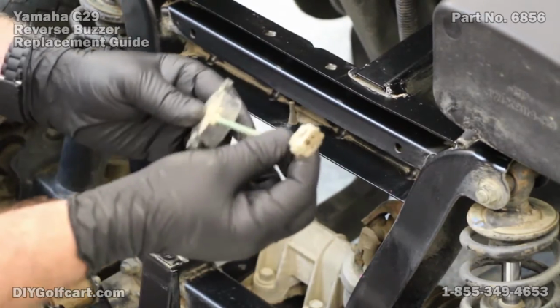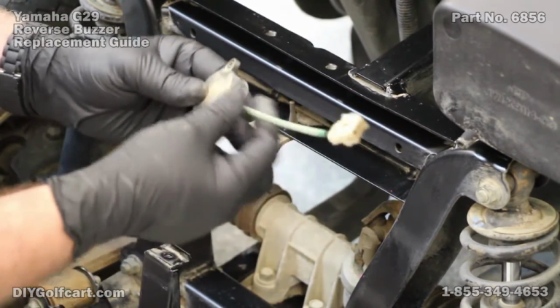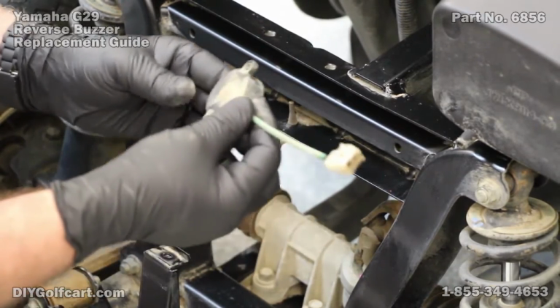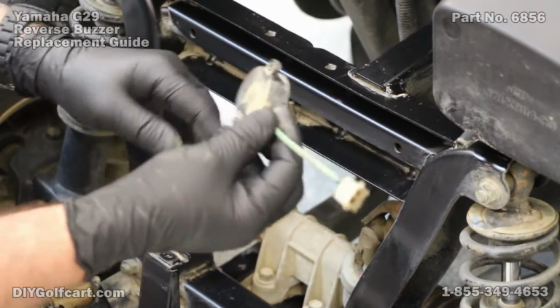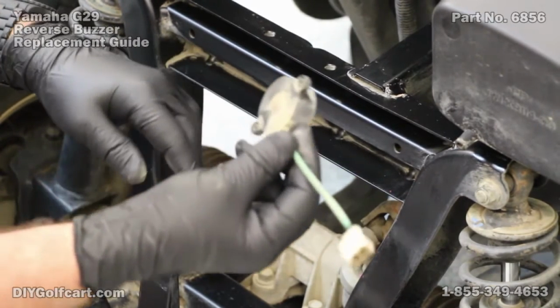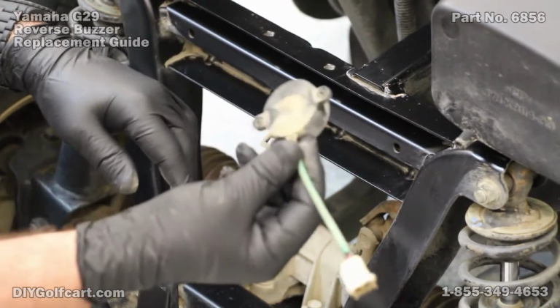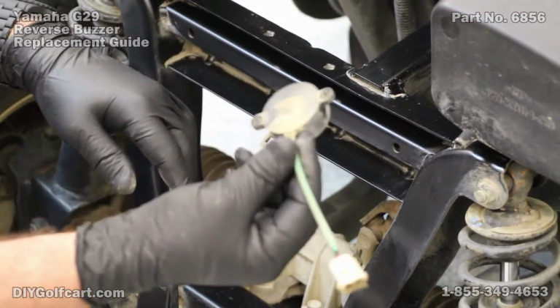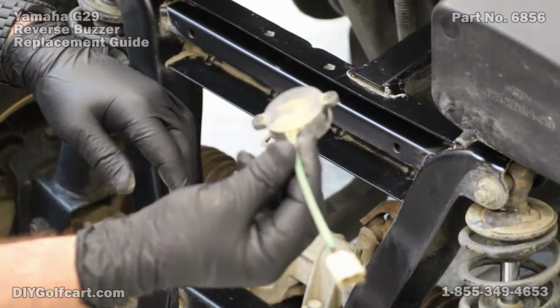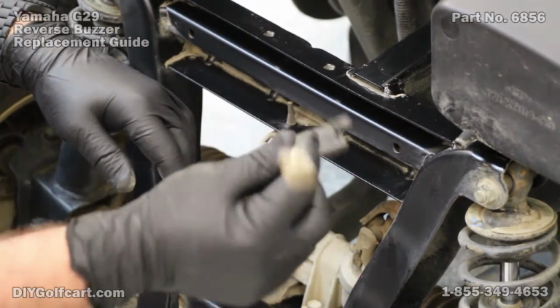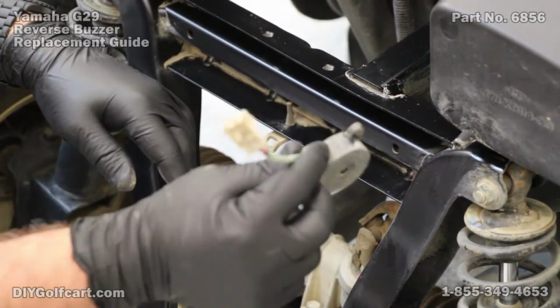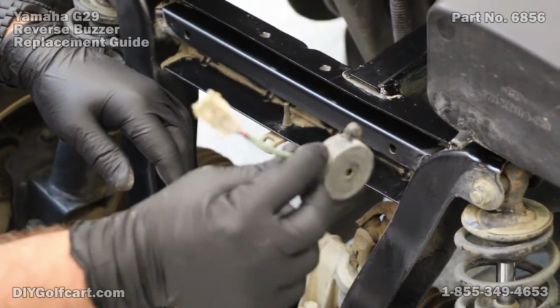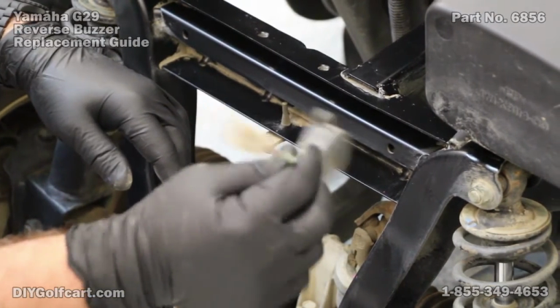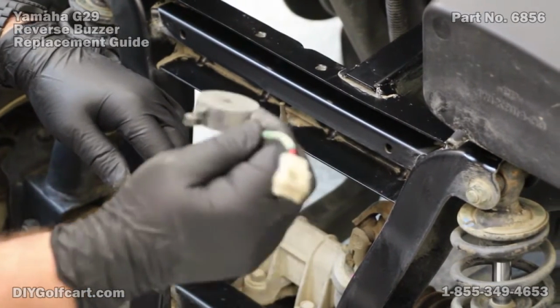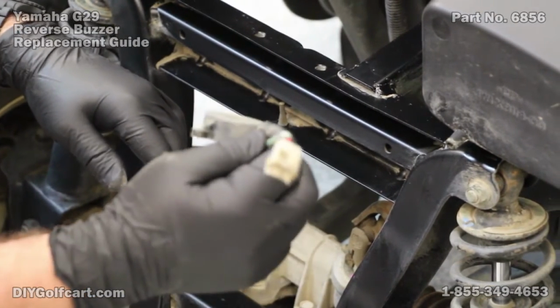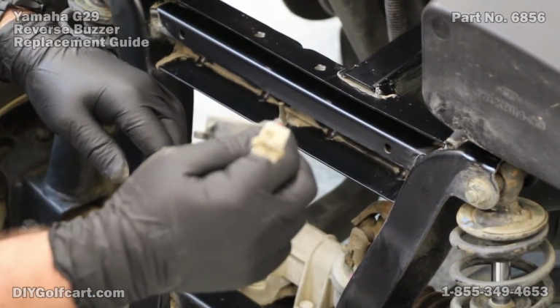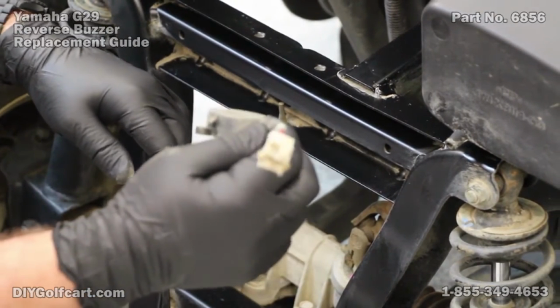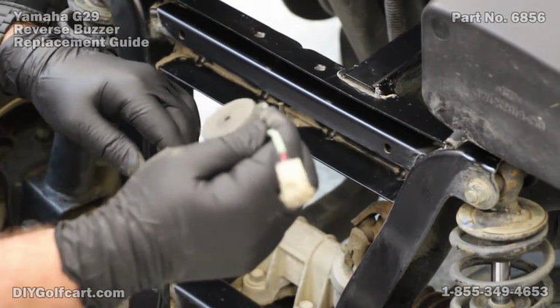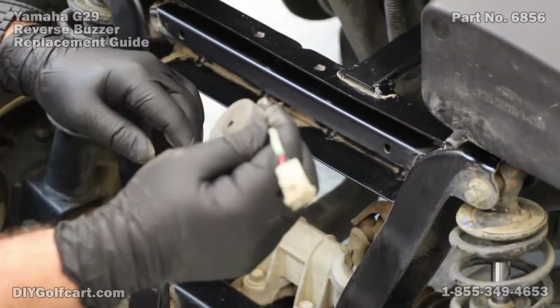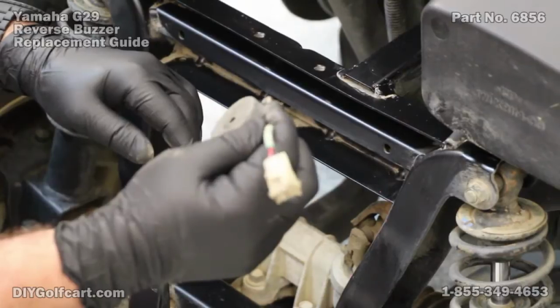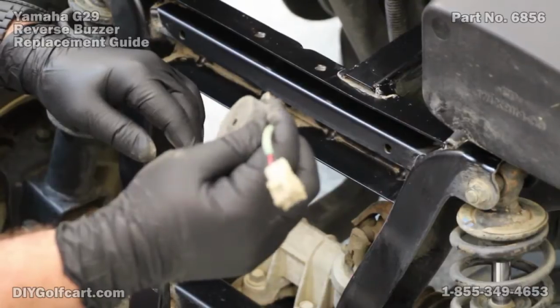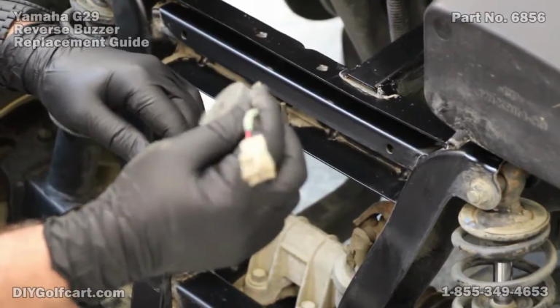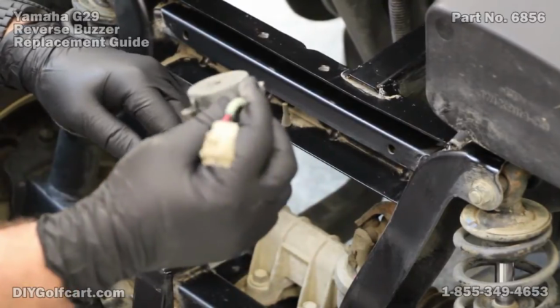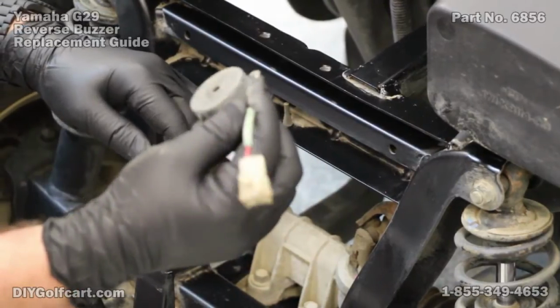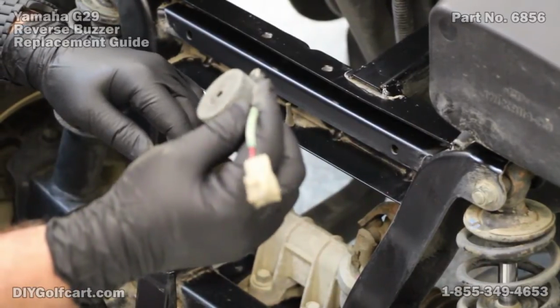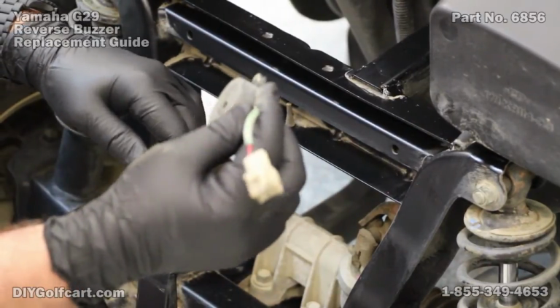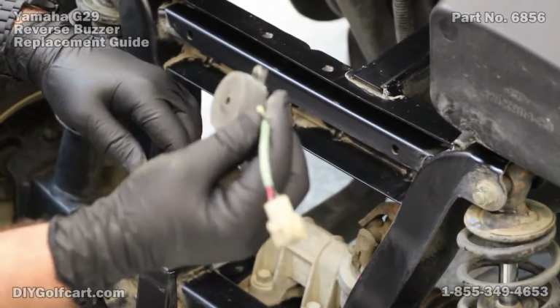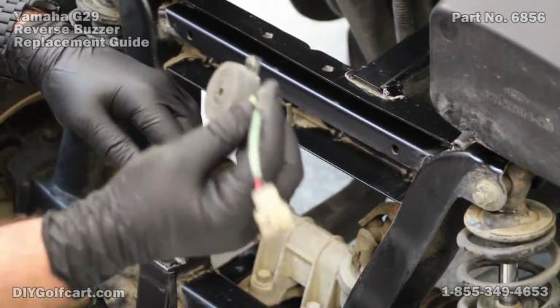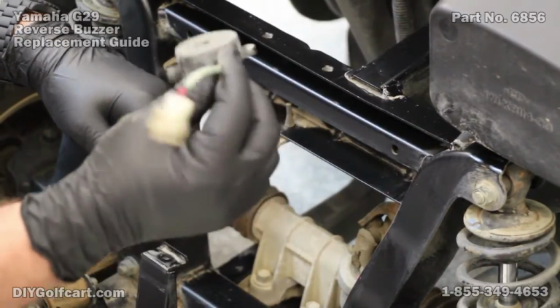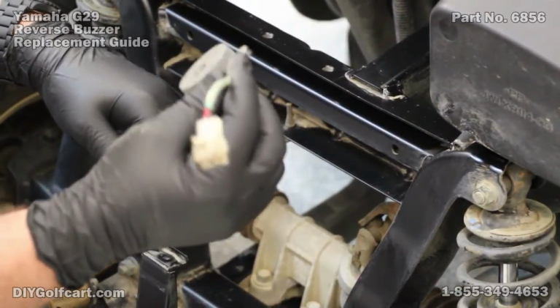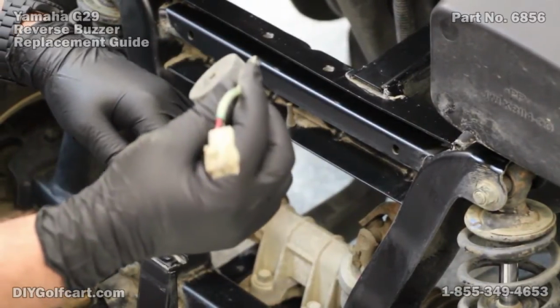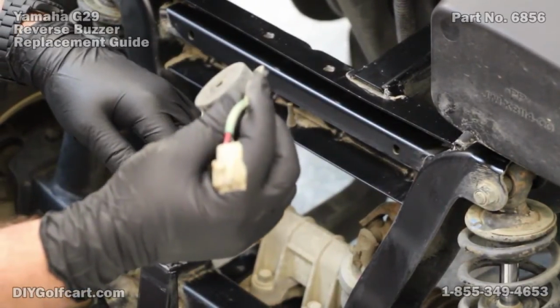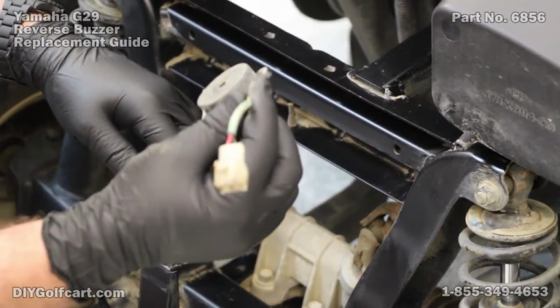And it's a good thing — no wonder this thing wasn't working, look how corroded it is. Let's get this thing cleaned up and see if we can make it work again.